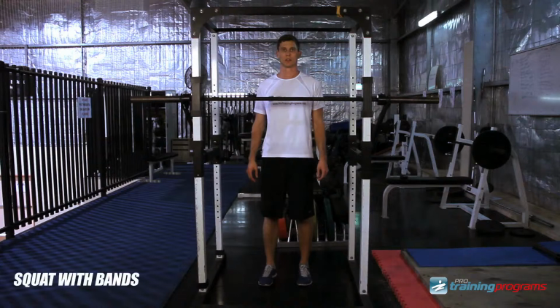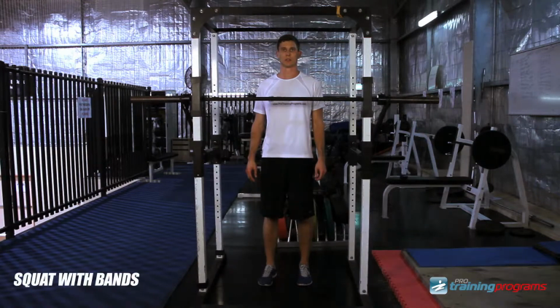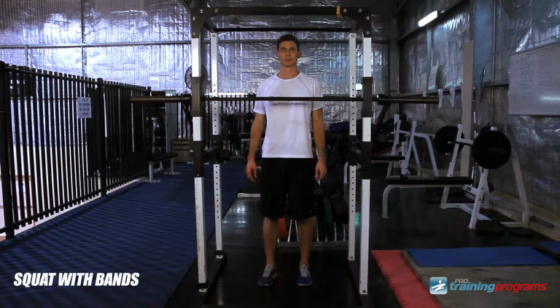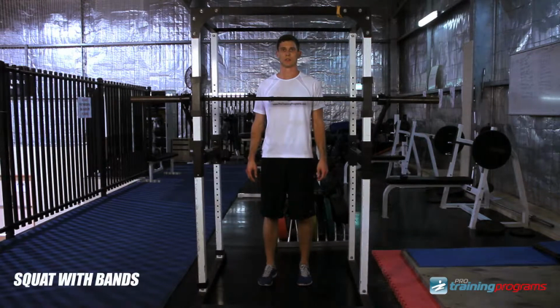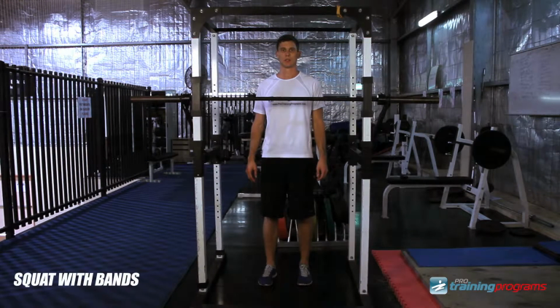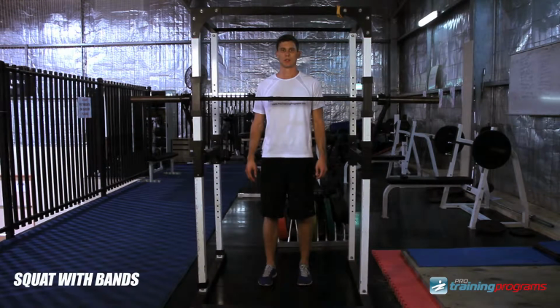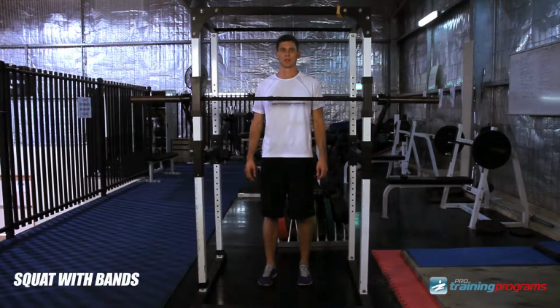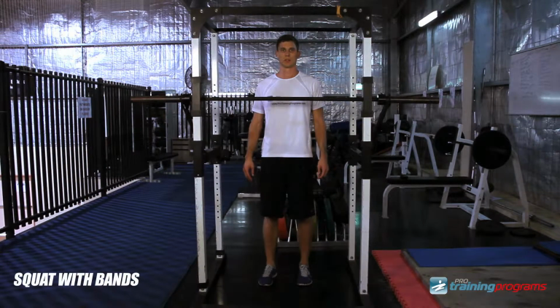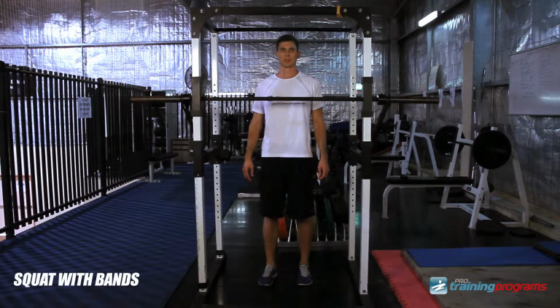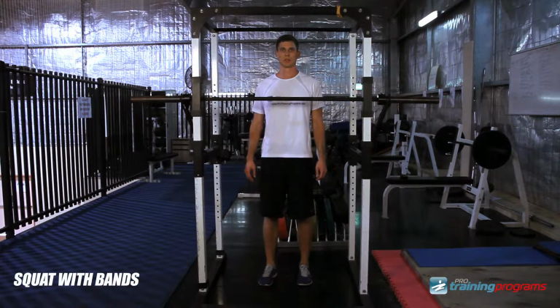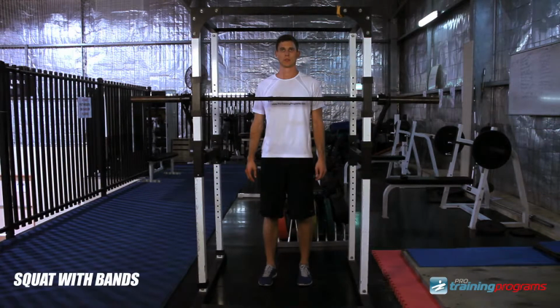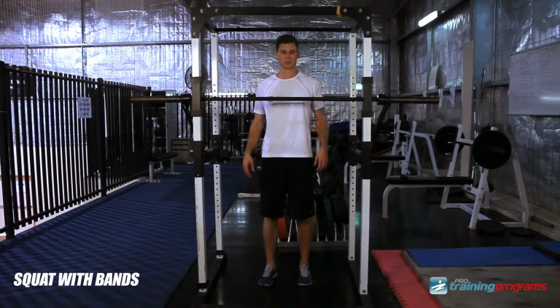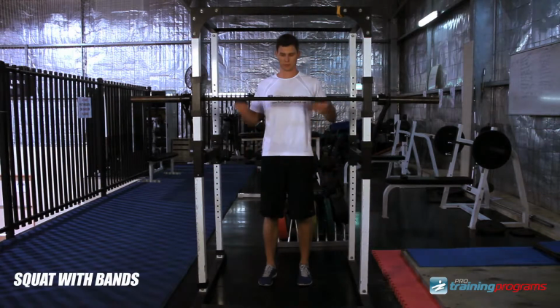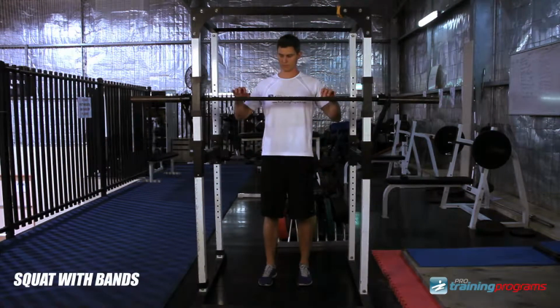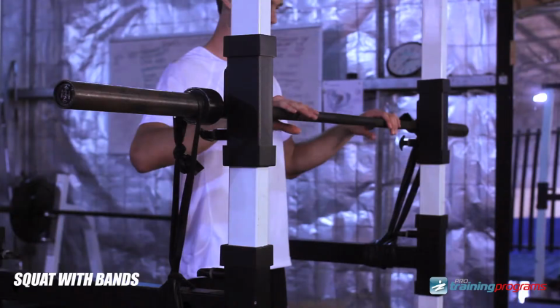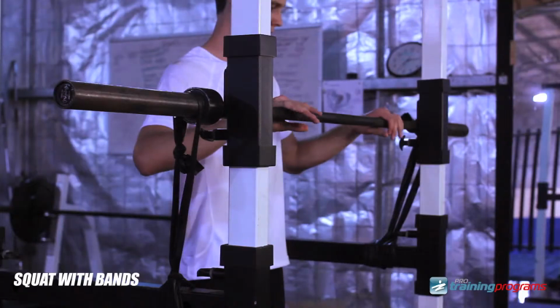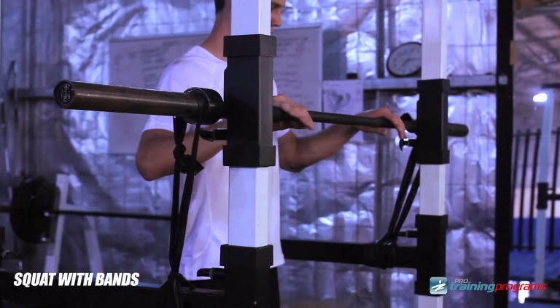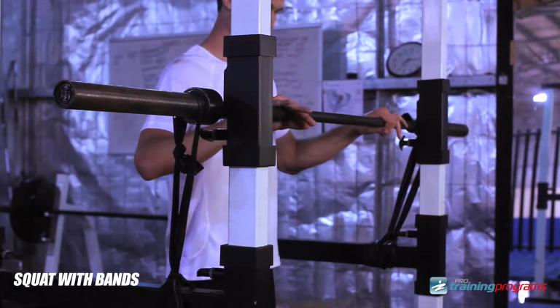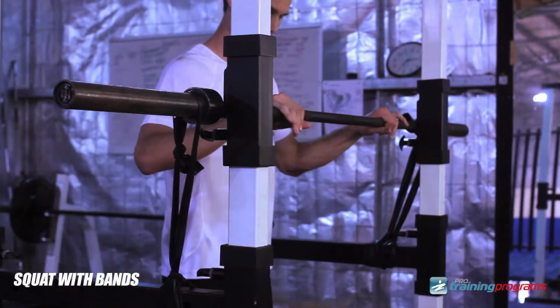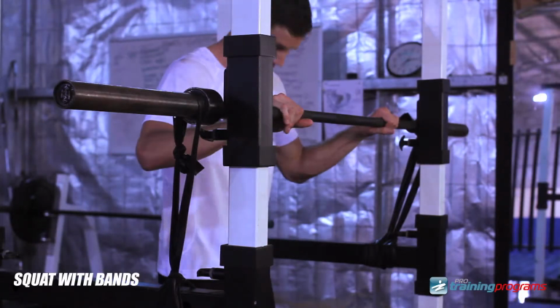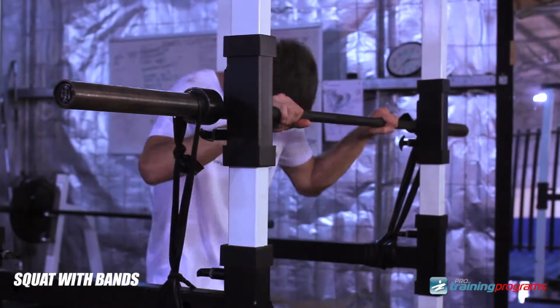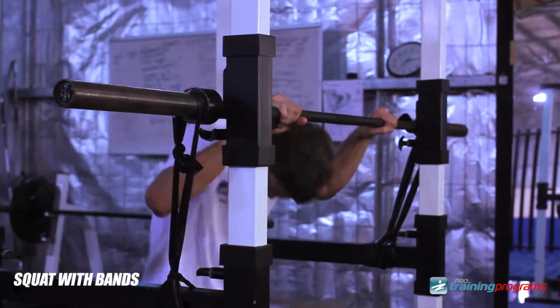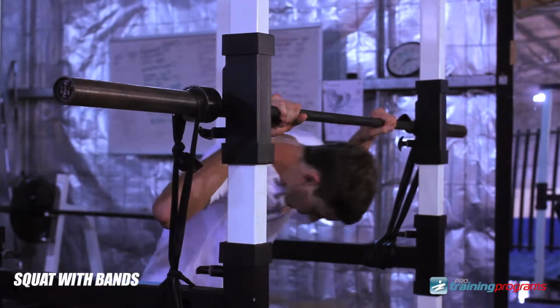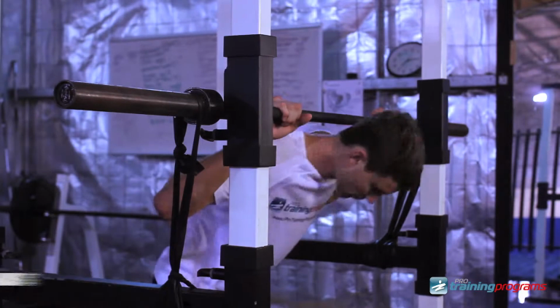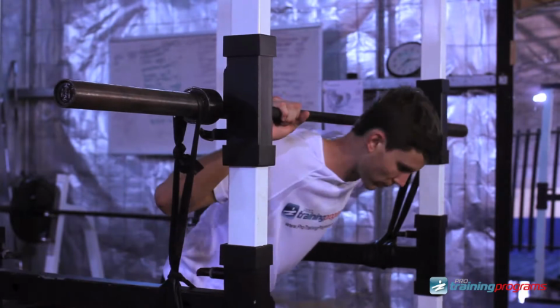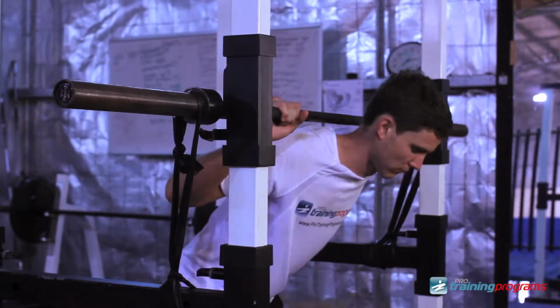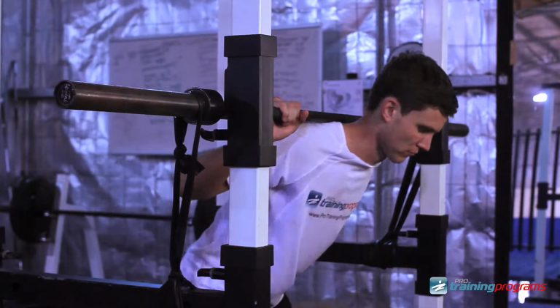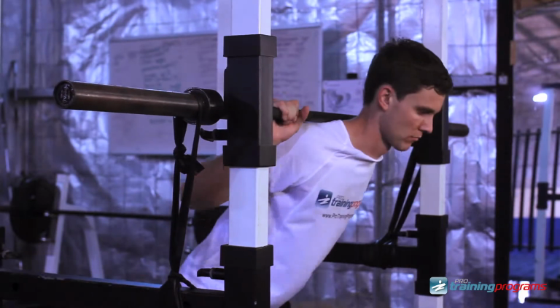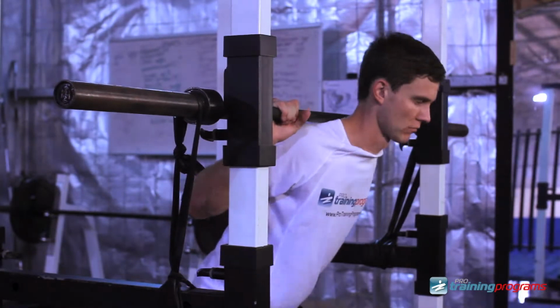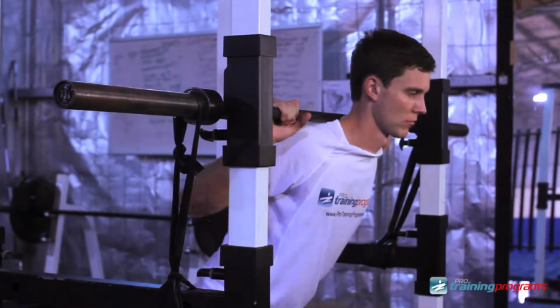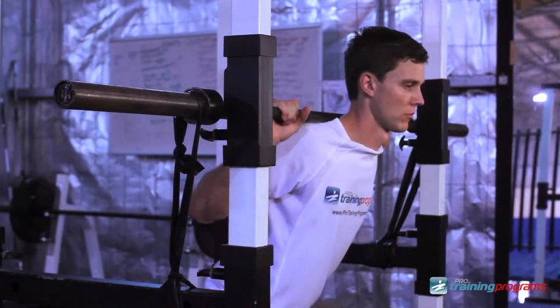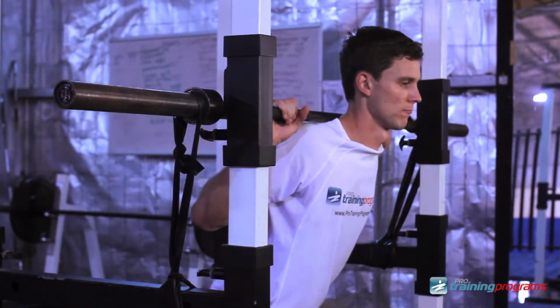Set up bands on the sleeves, secured to either band pegs, the rack, or dumbbells so that there is appropriate tension.